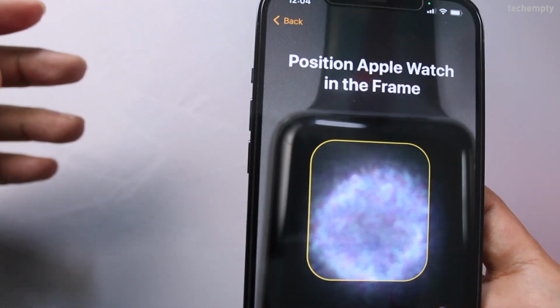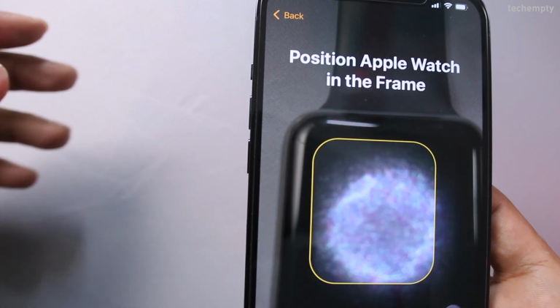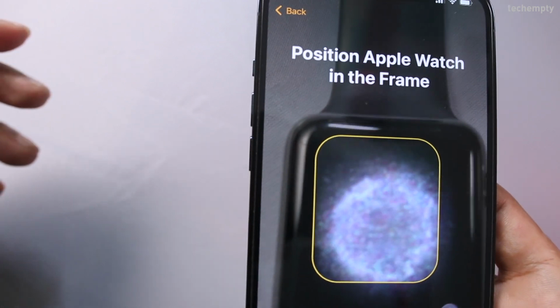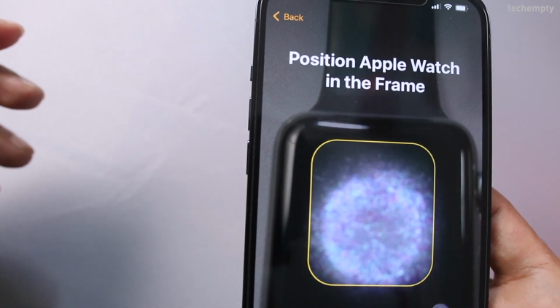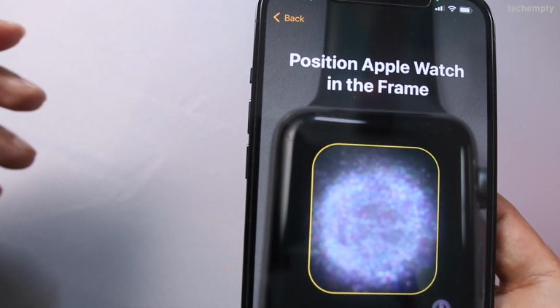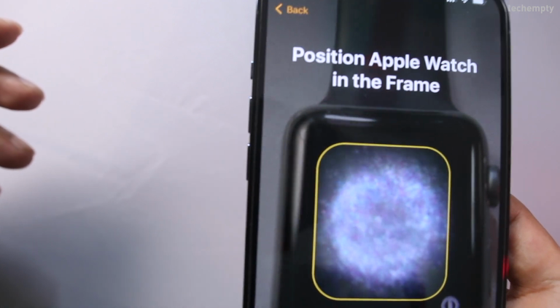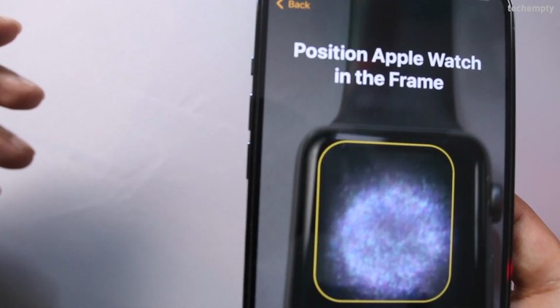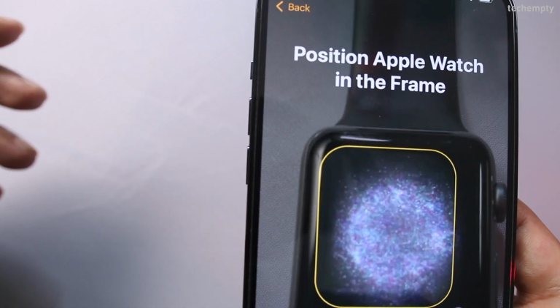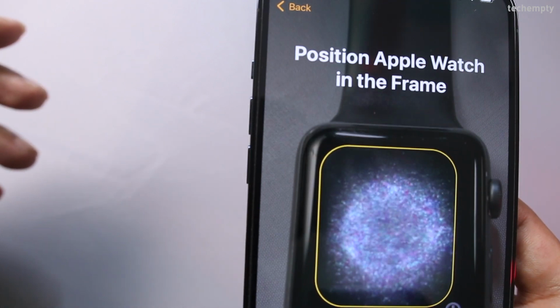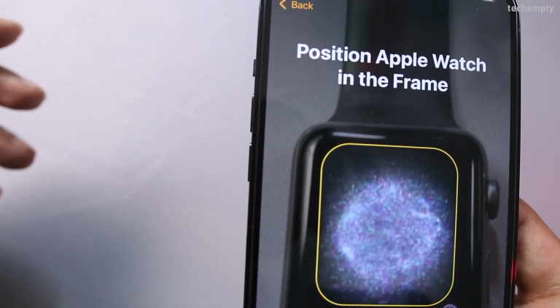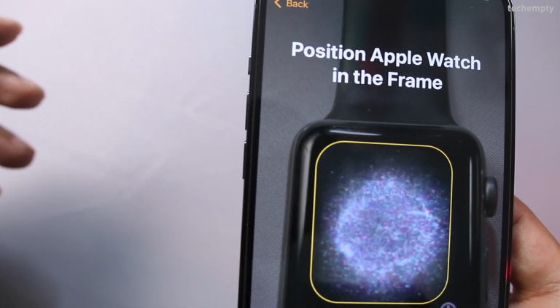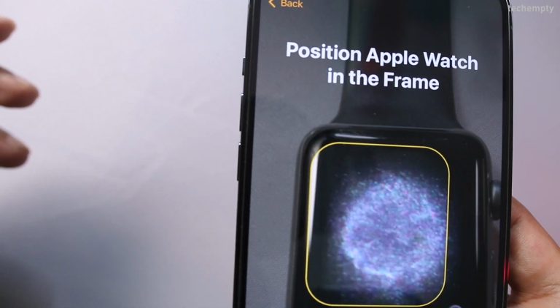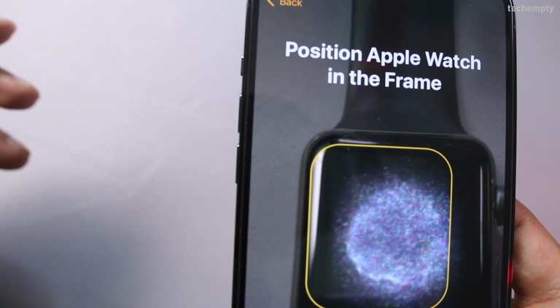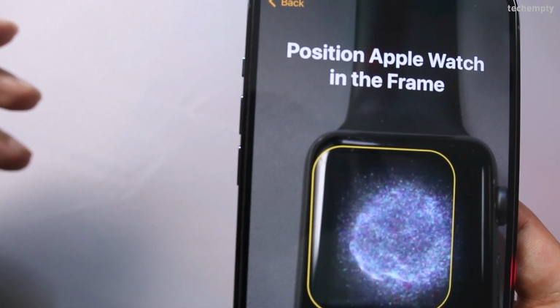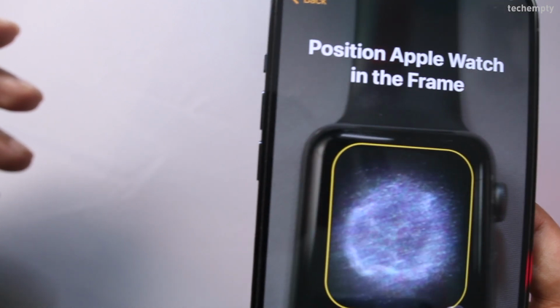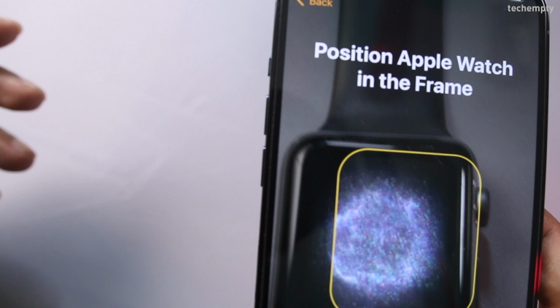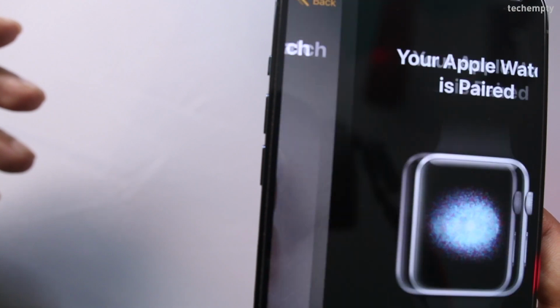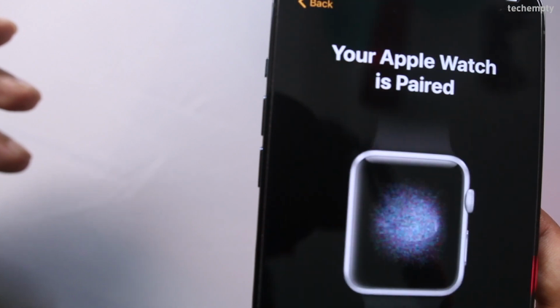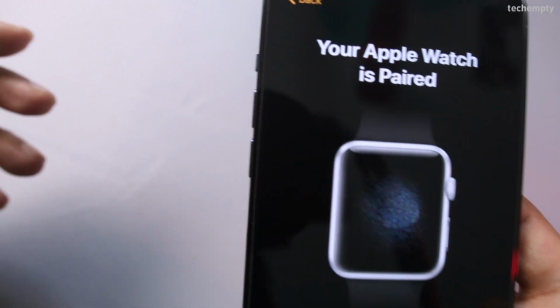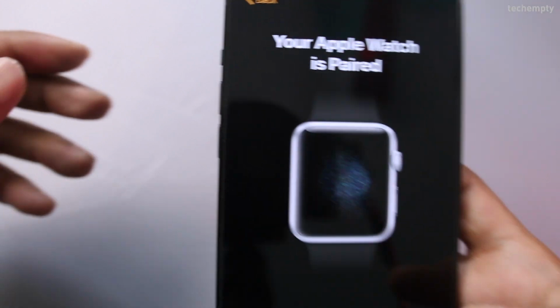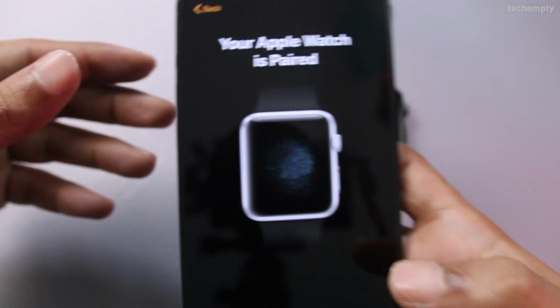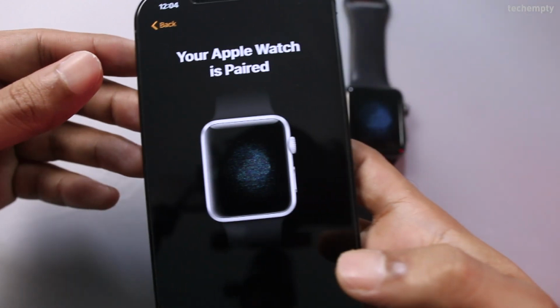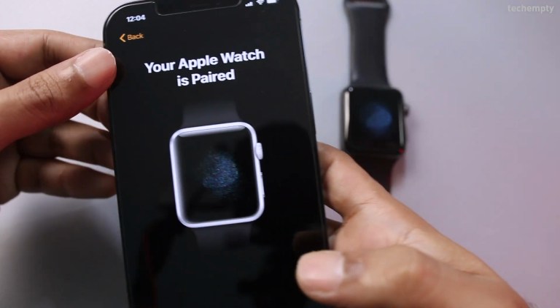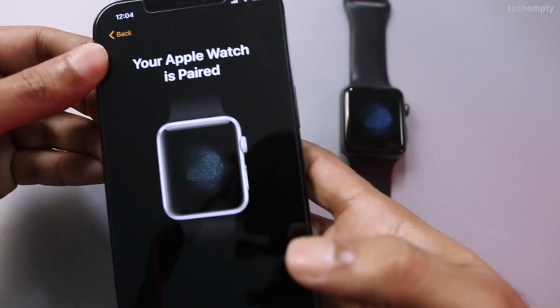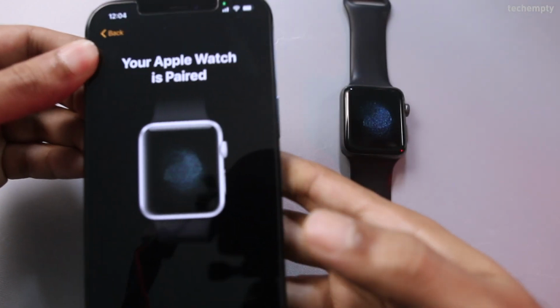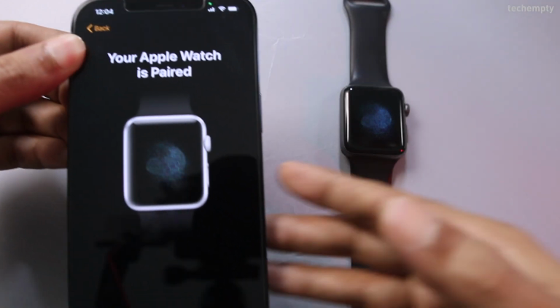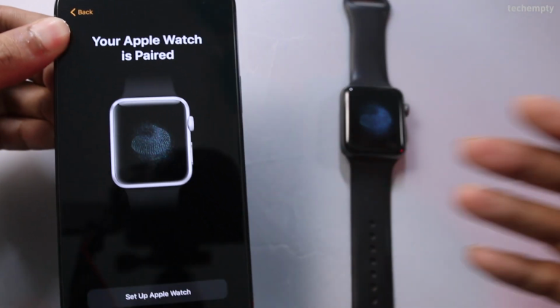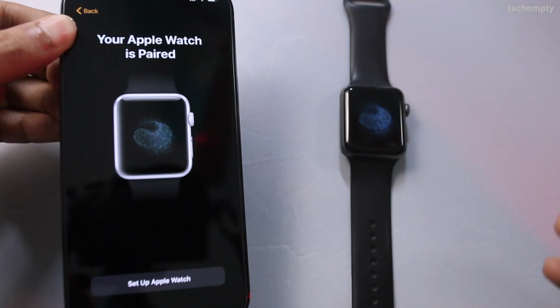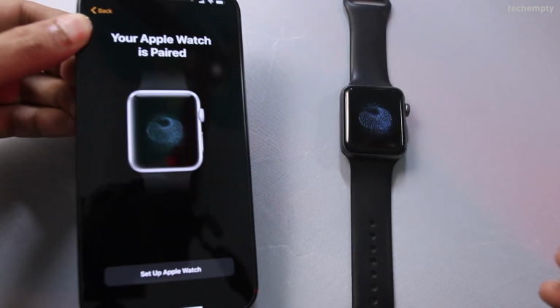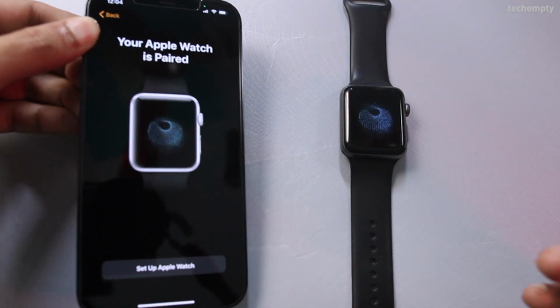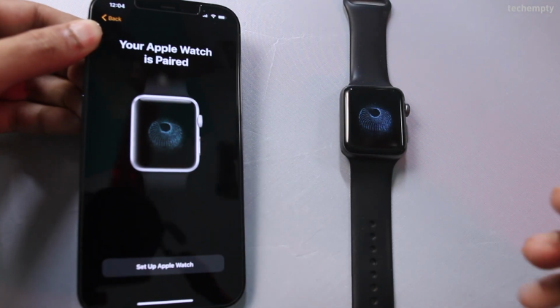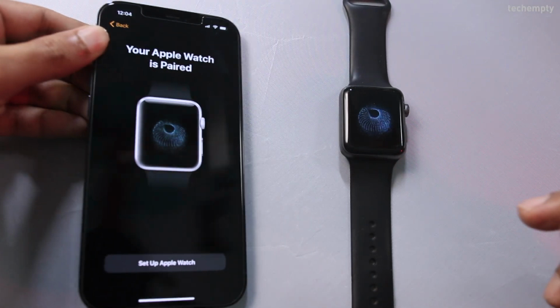When you see your Apple Watch is paired message, continue setting up the Apple Watch like you wish.